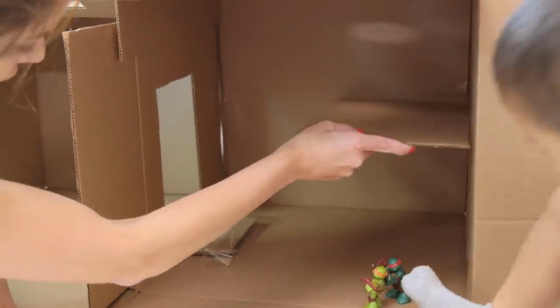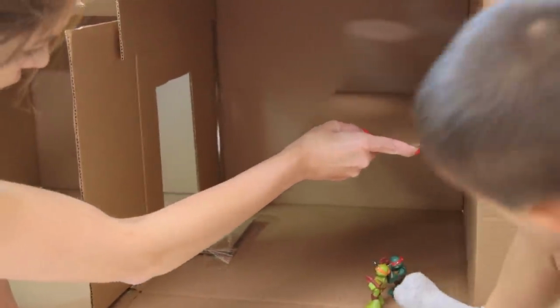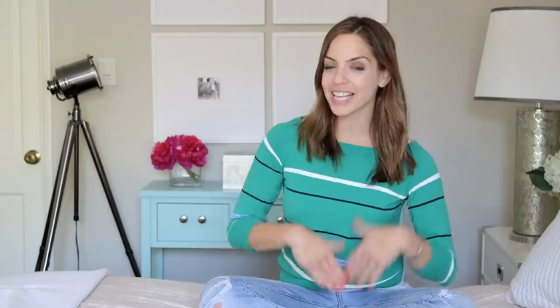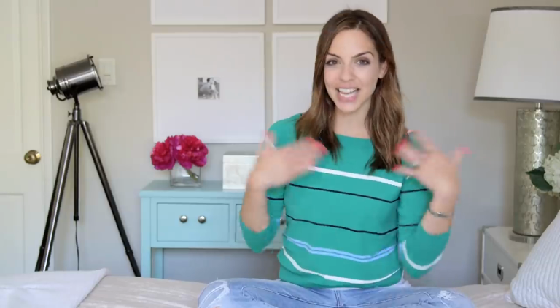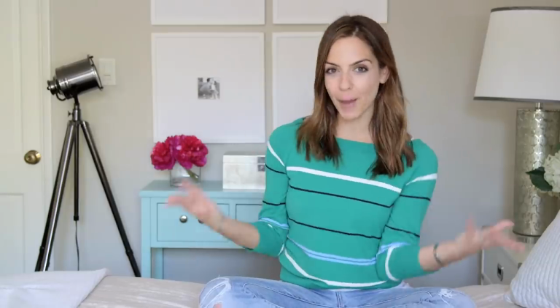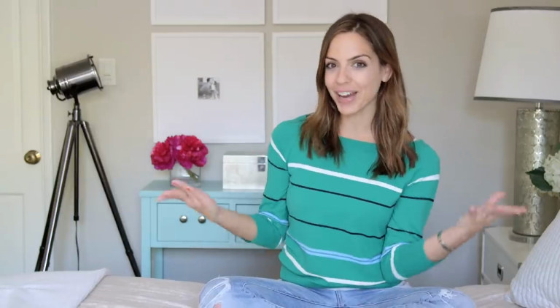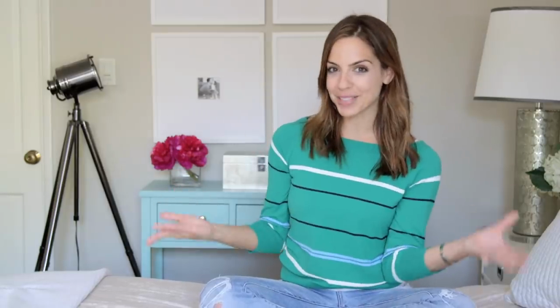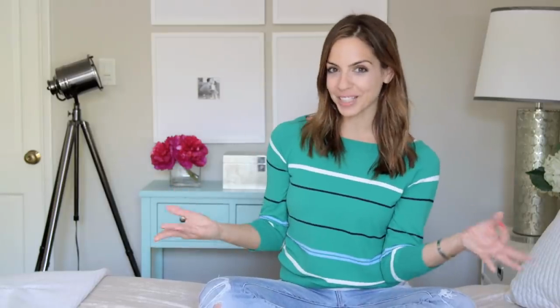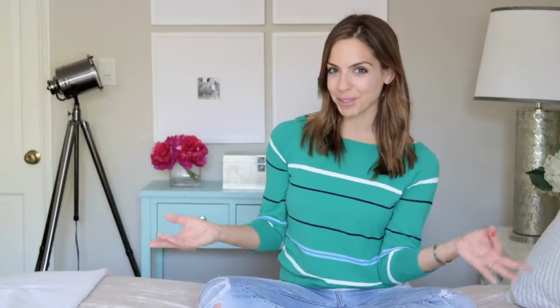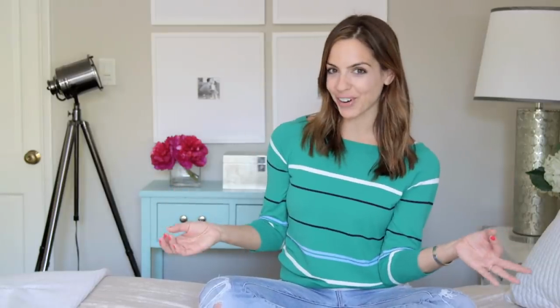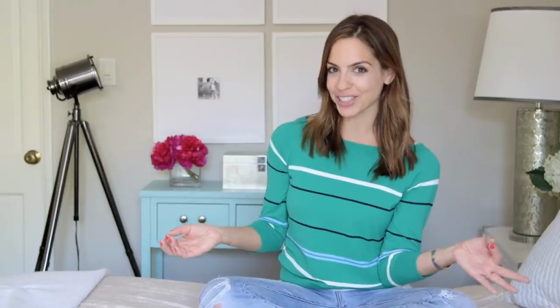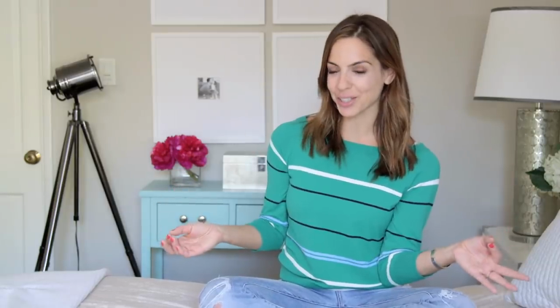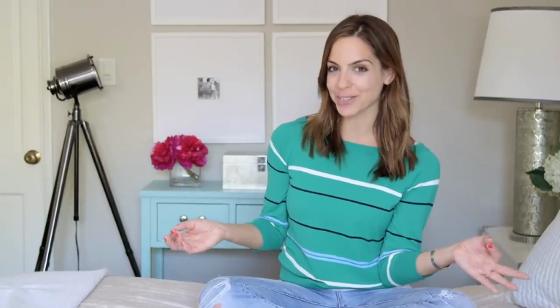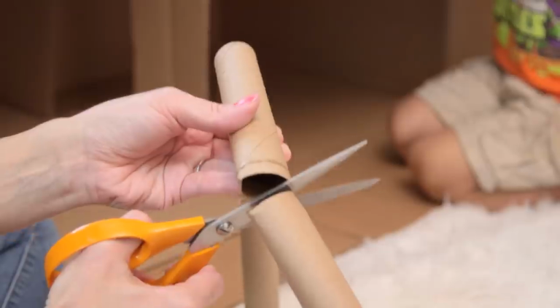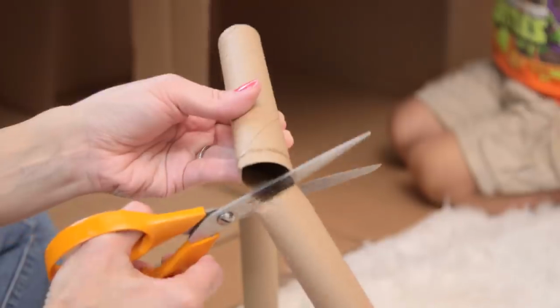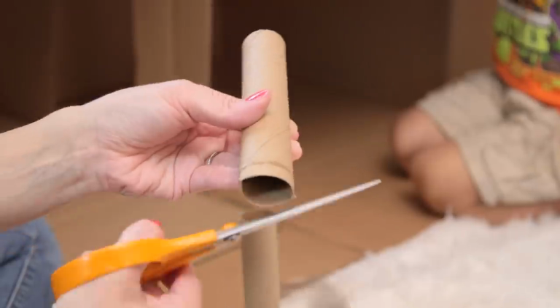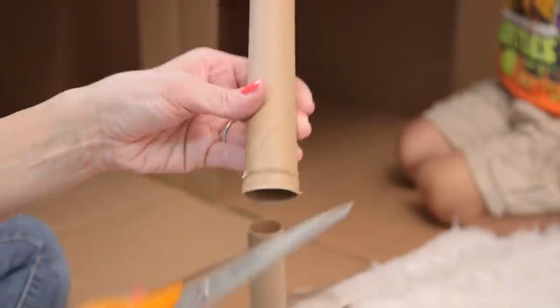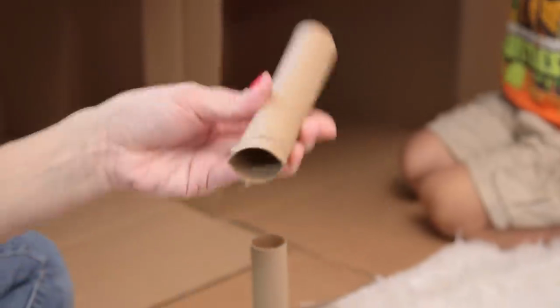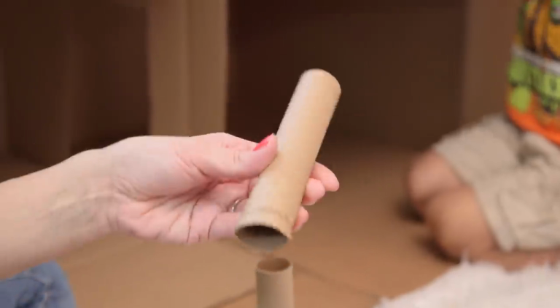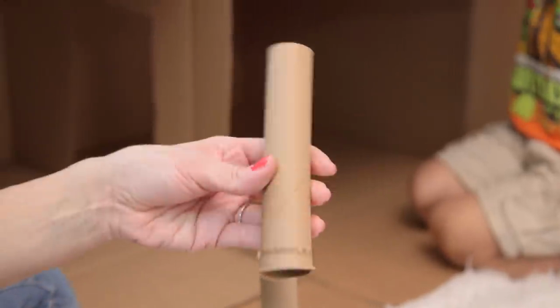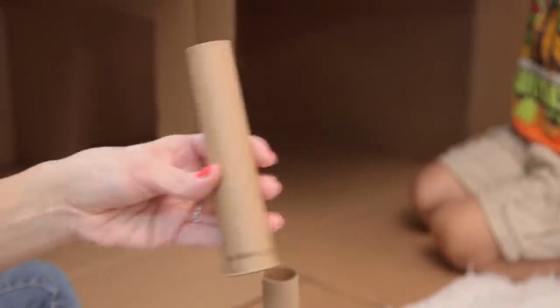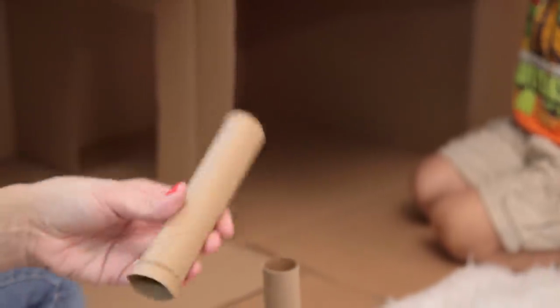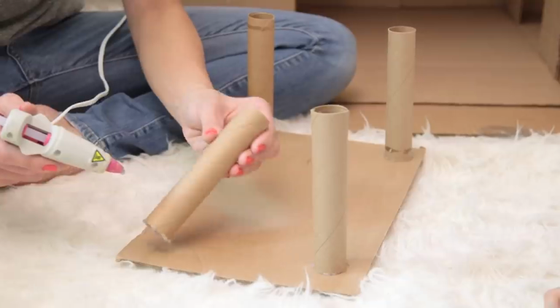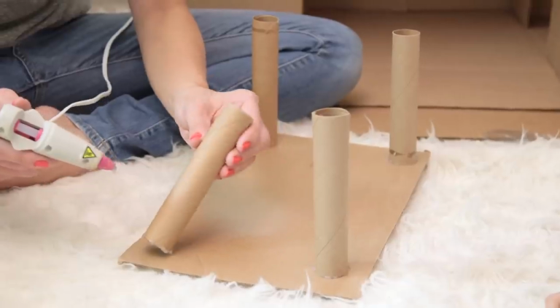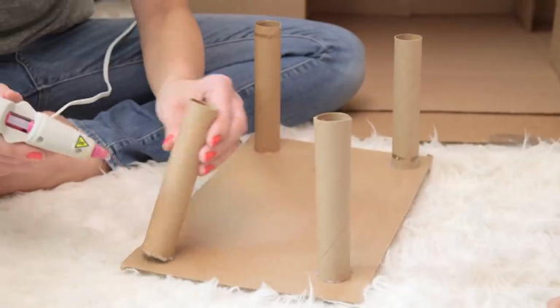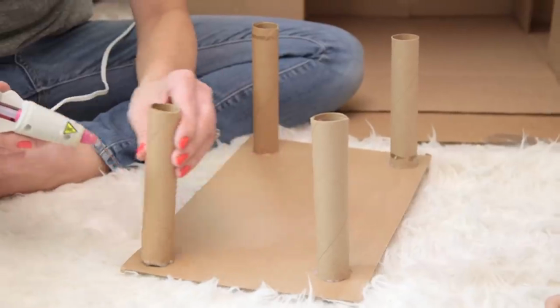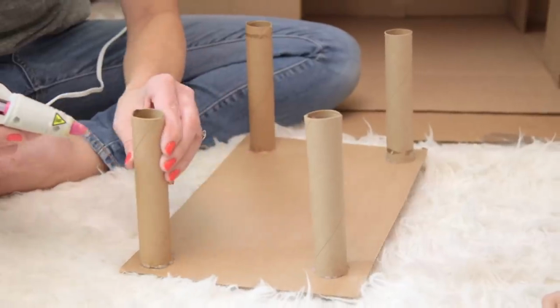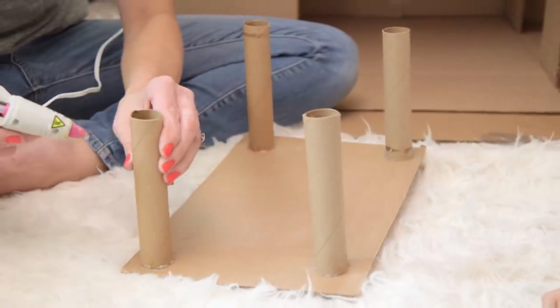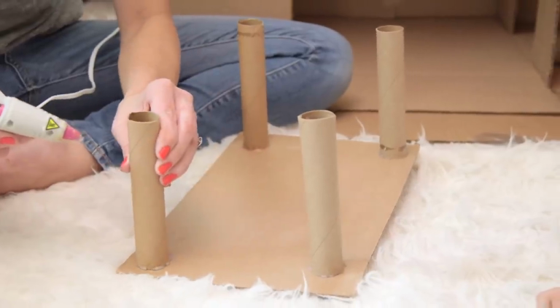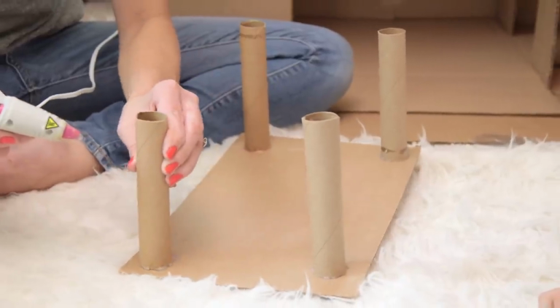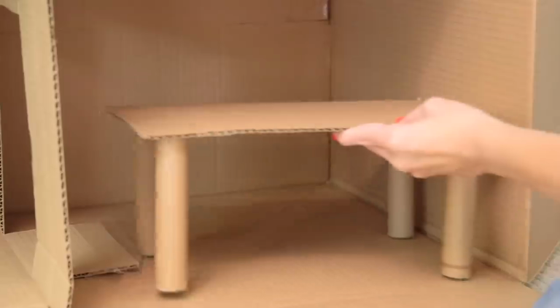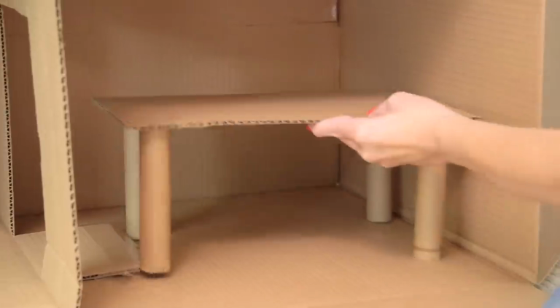Tip here: save up your empty aluminum foil tubes. They still cut easily but are so much more sturdy than the paper towel ones.